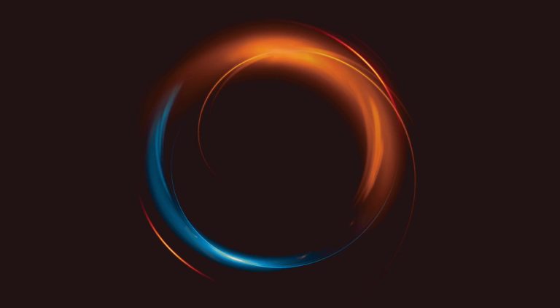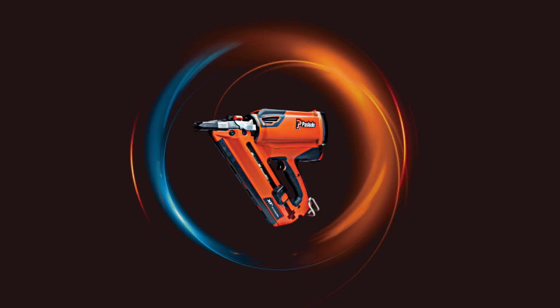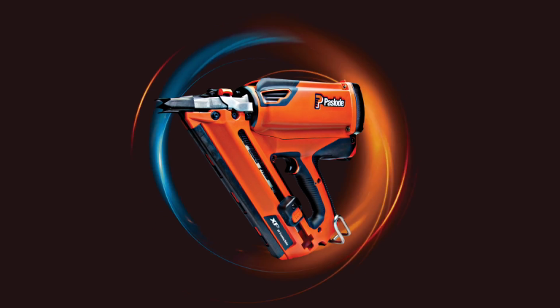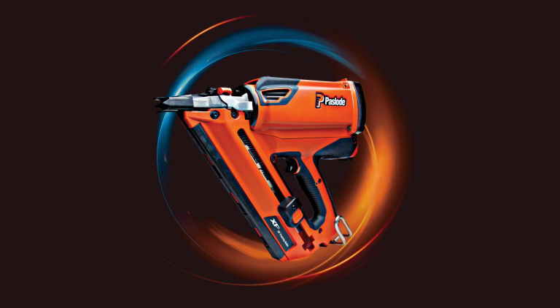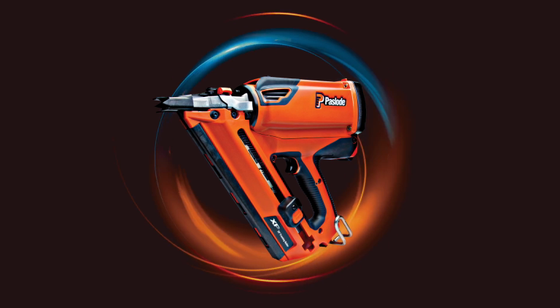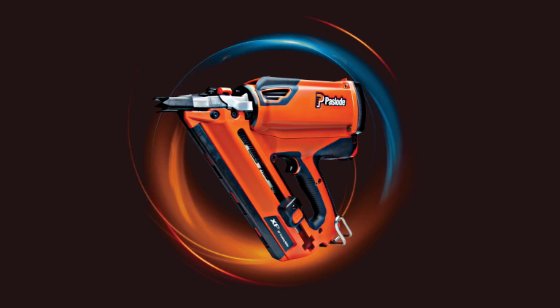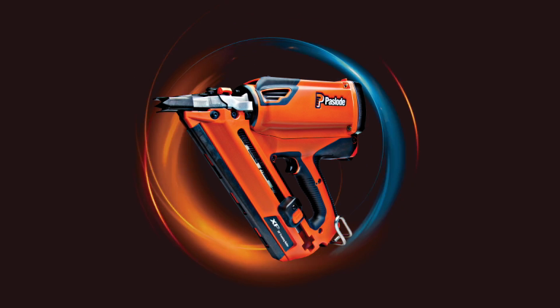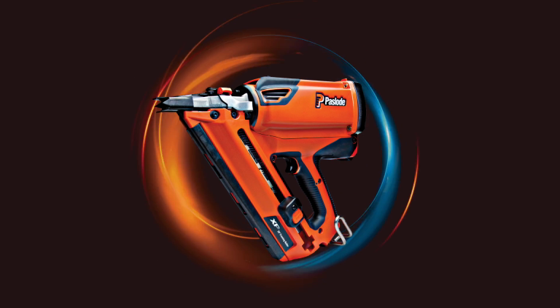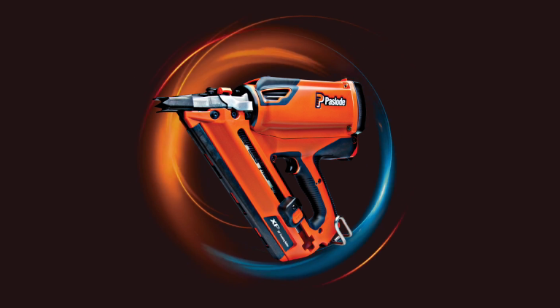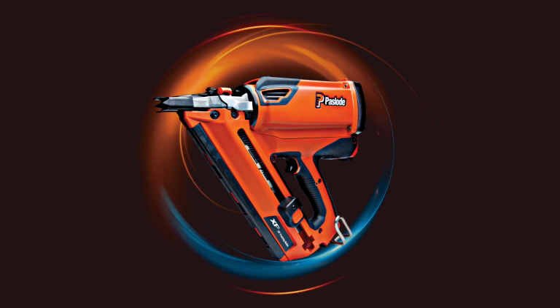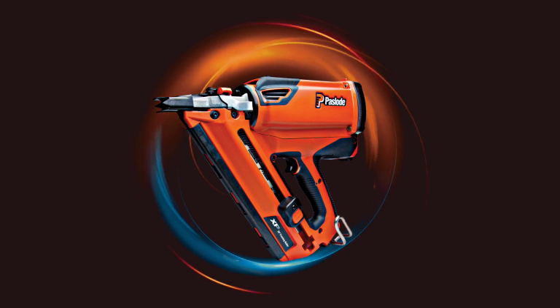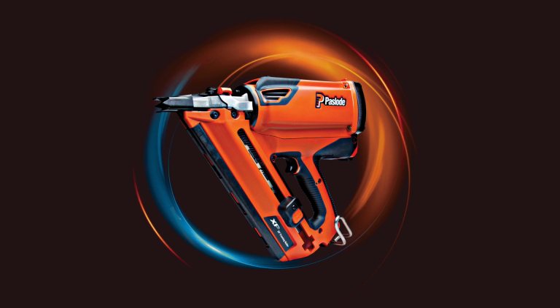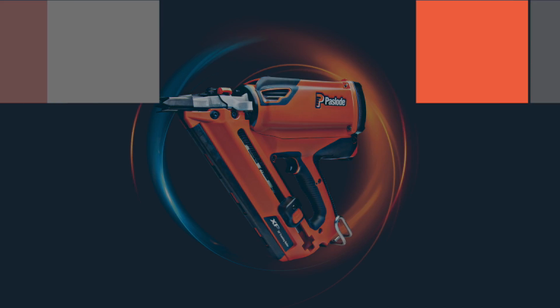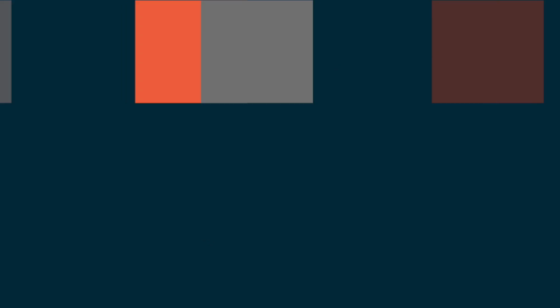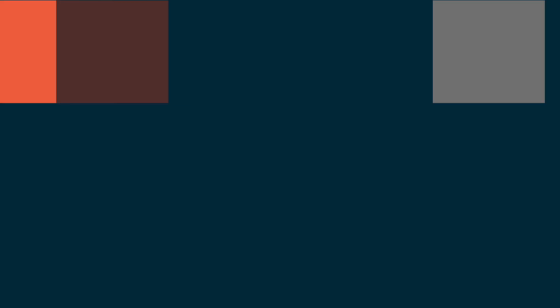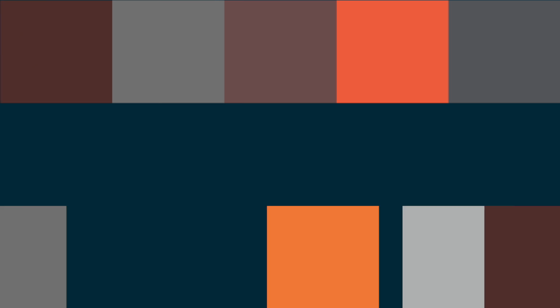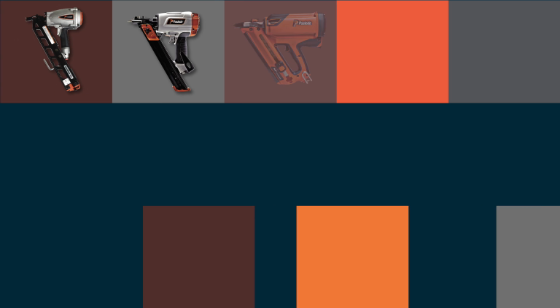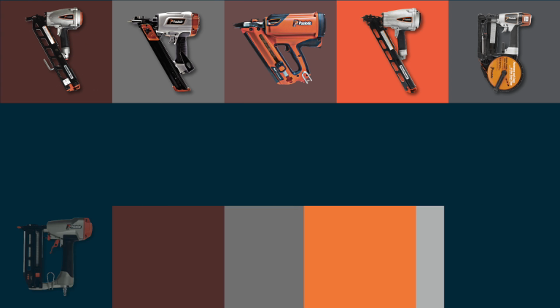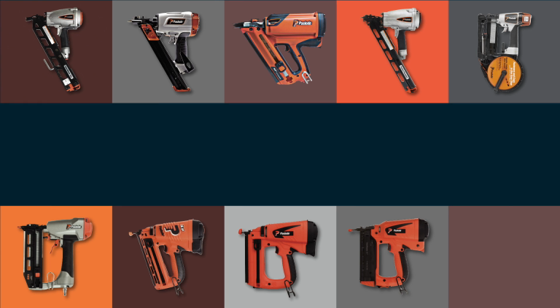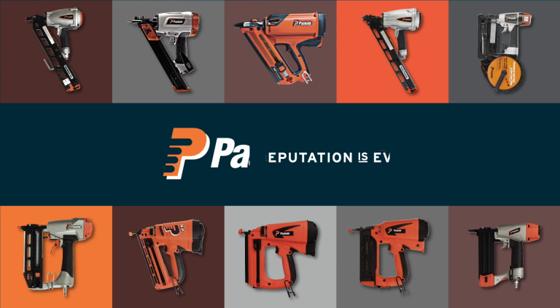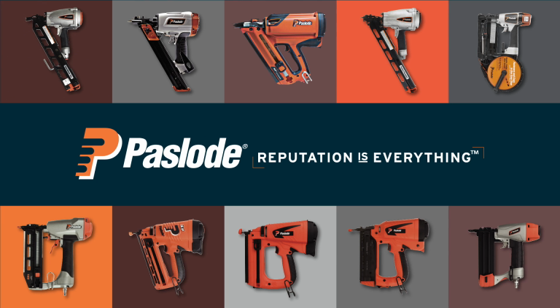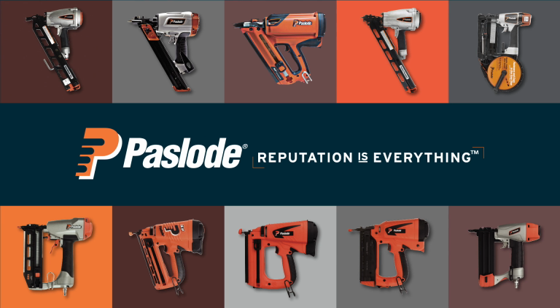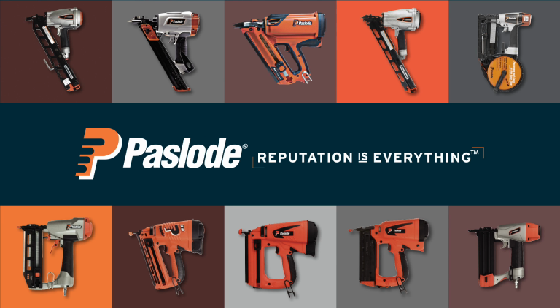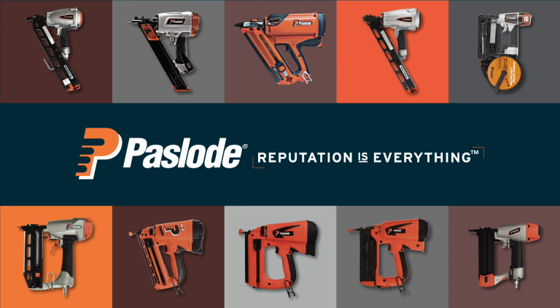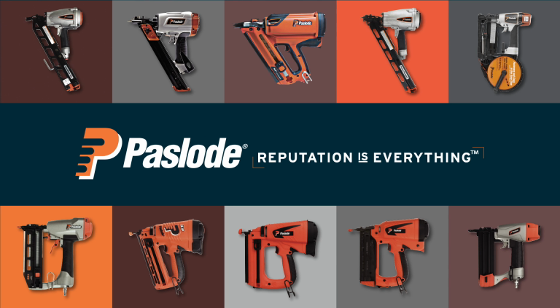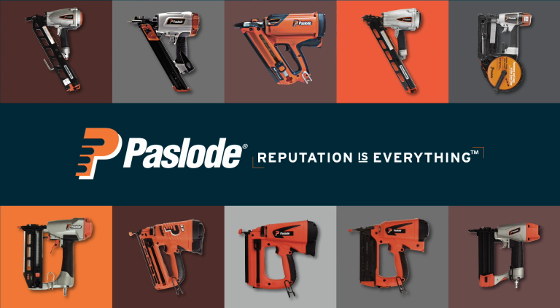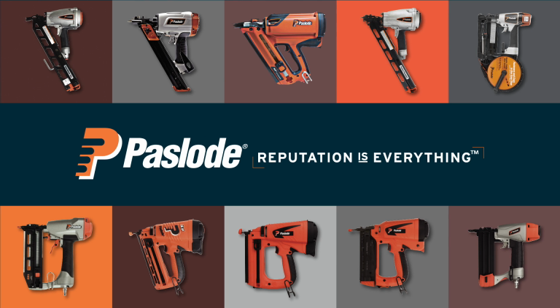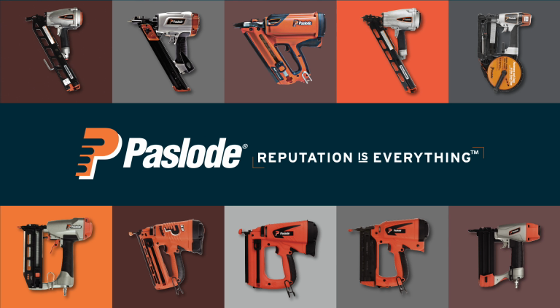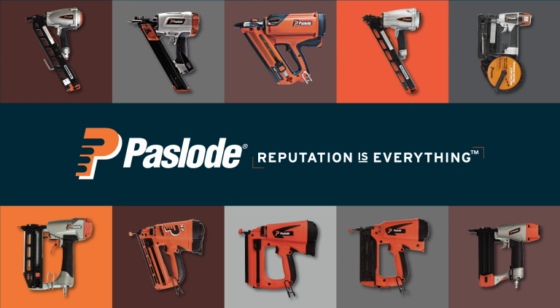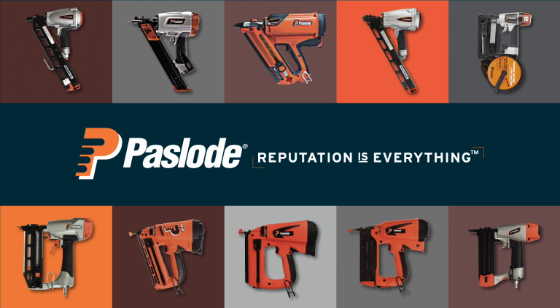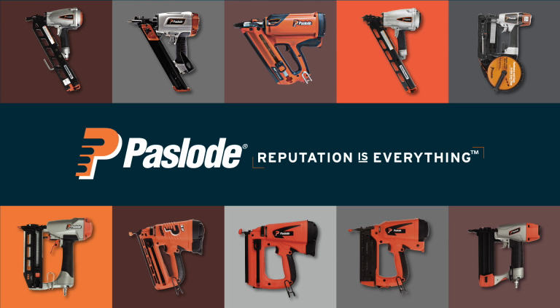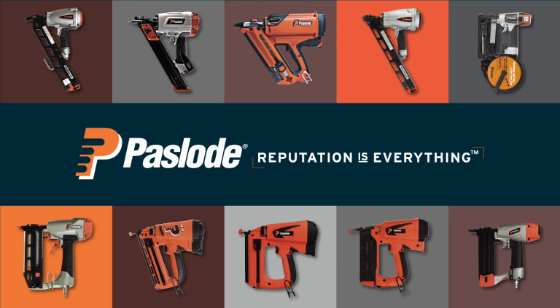The Paslode Cordless XP Framing Nailer. Paslode. Reputation is everything.